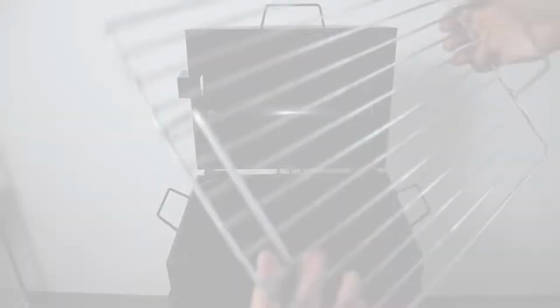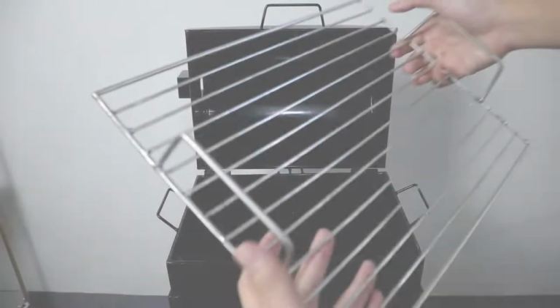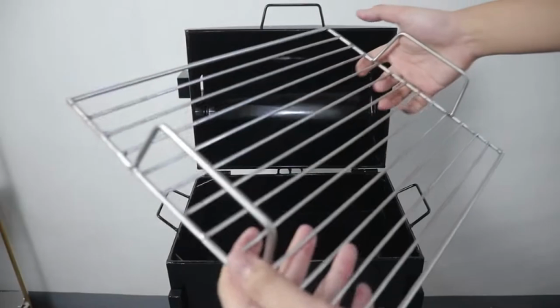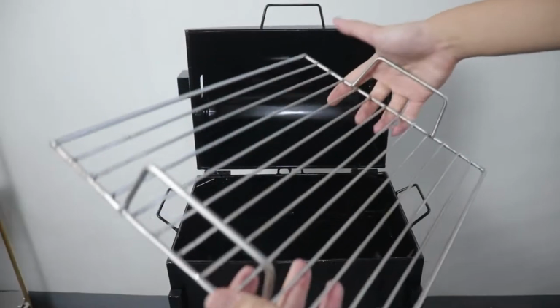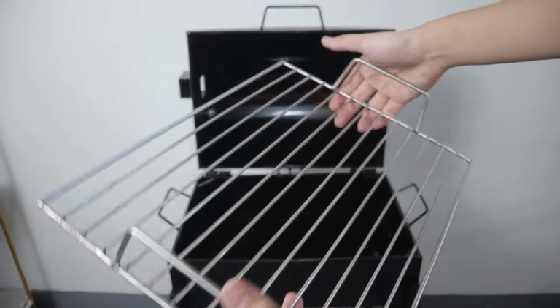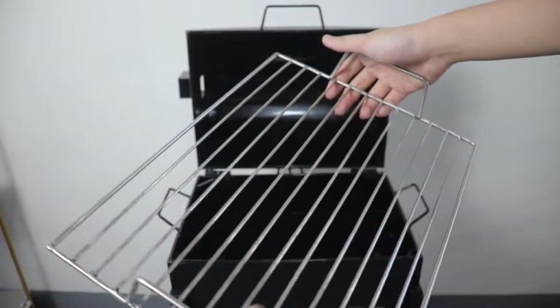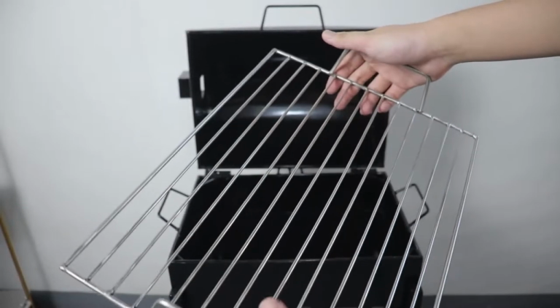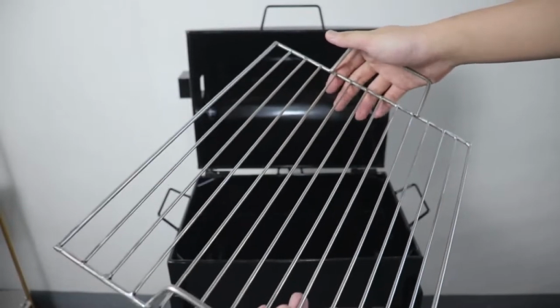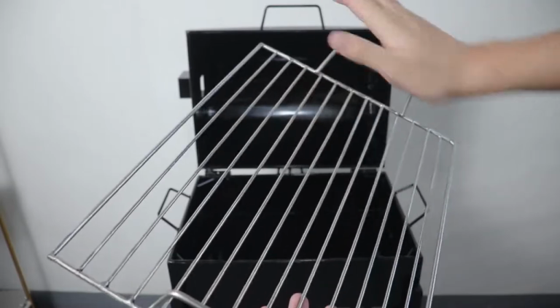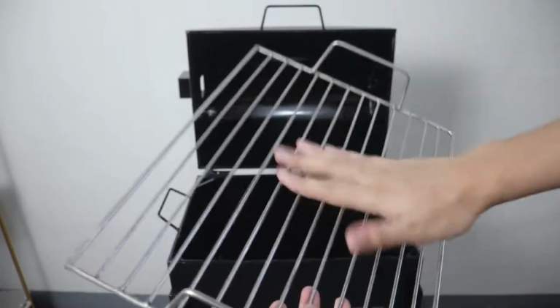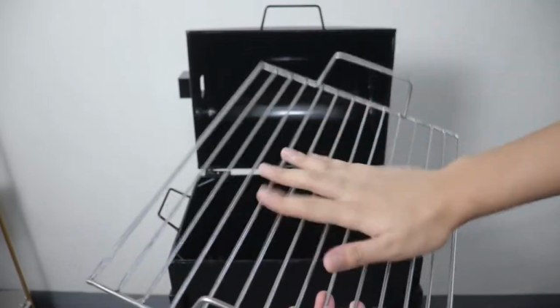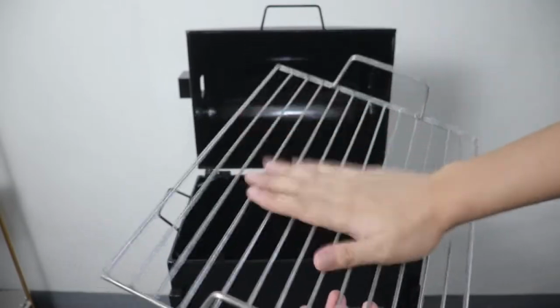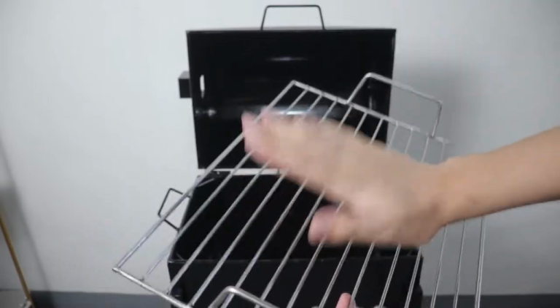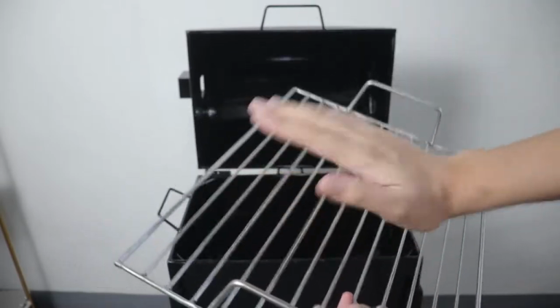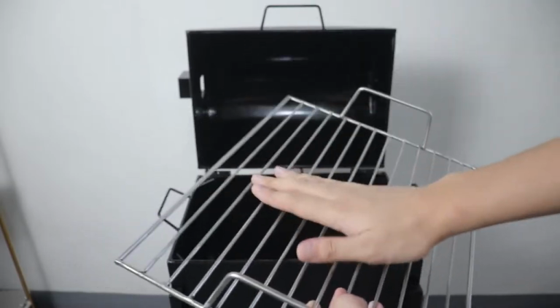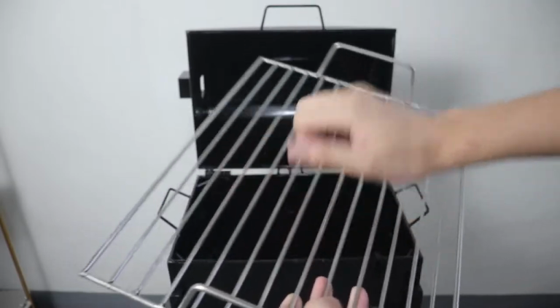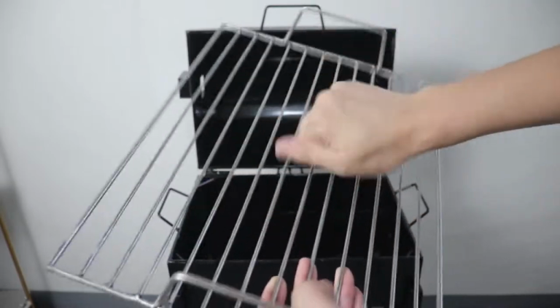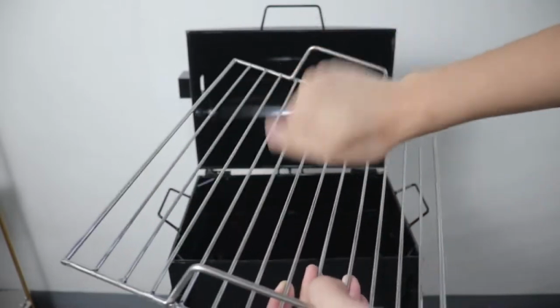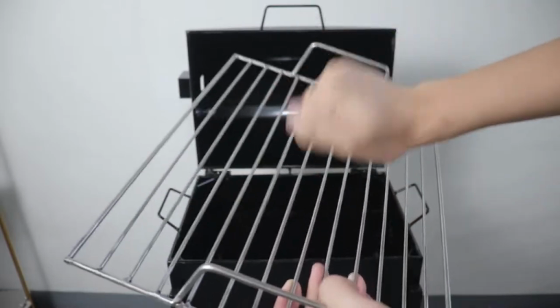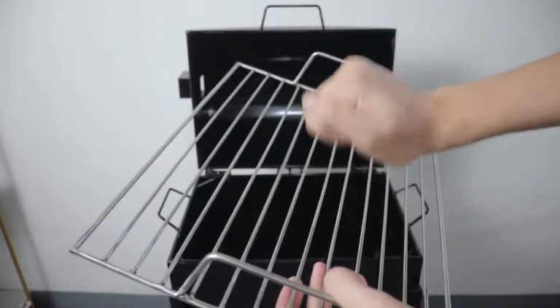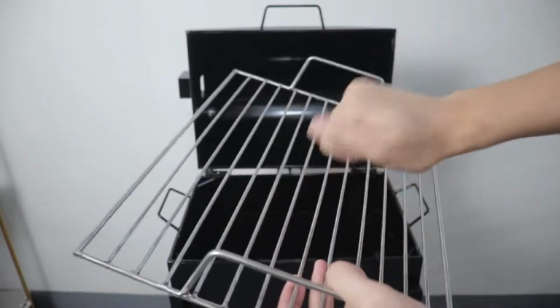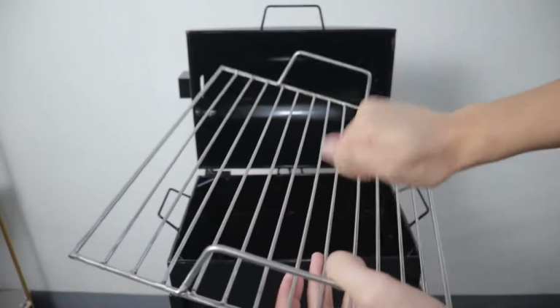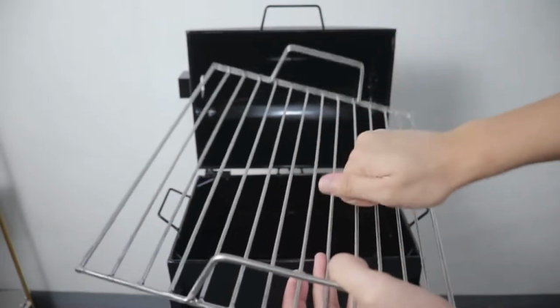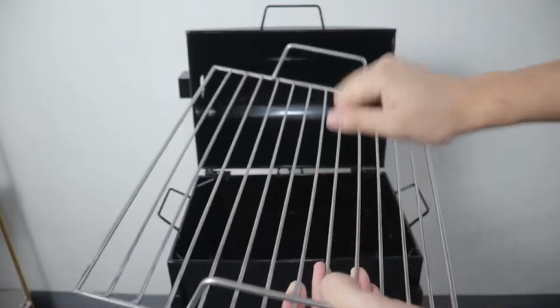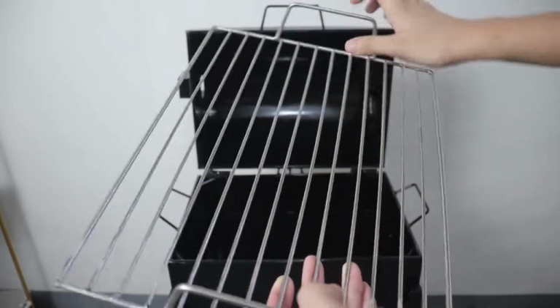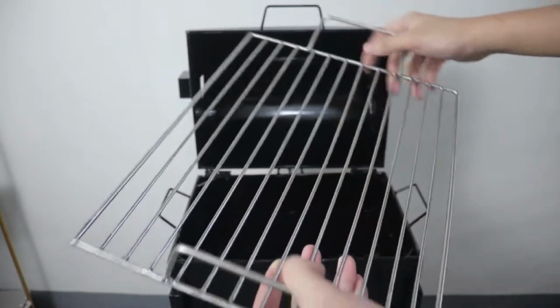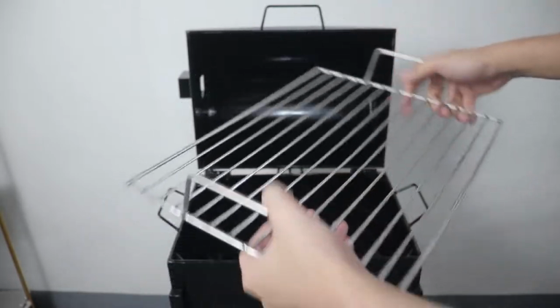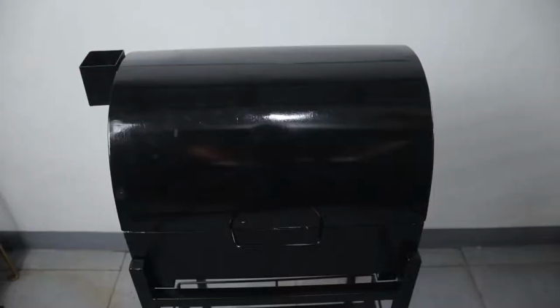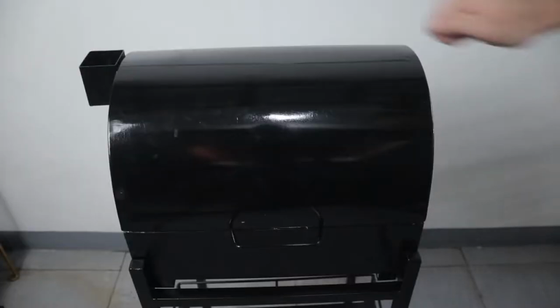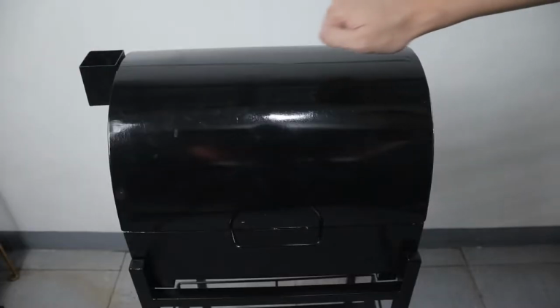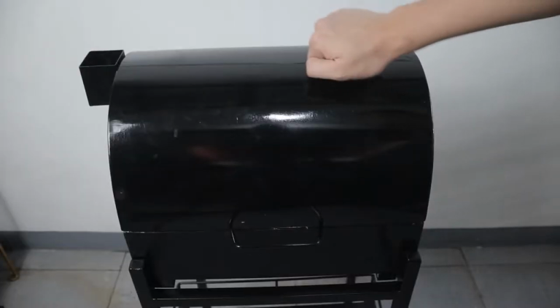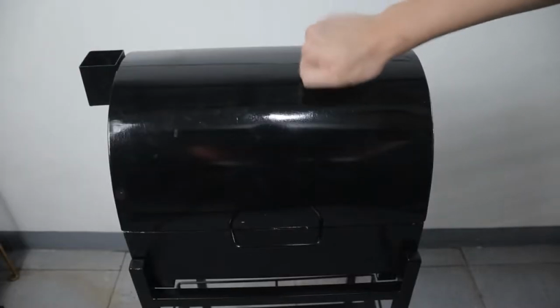Here at EJBits we have this thing called the sound test. I'll be tapping my hand on this grill.